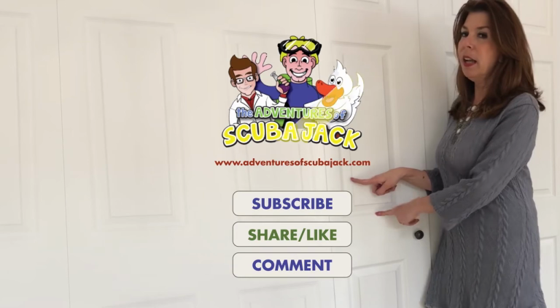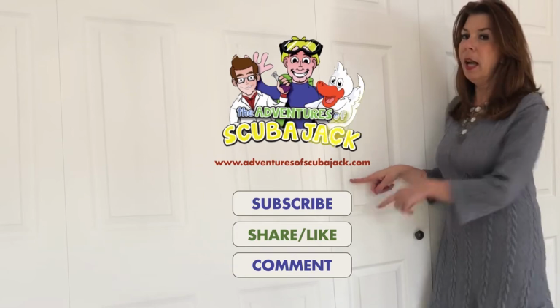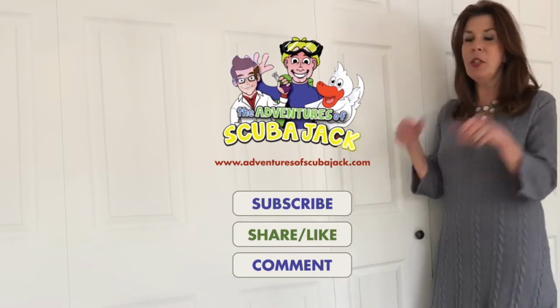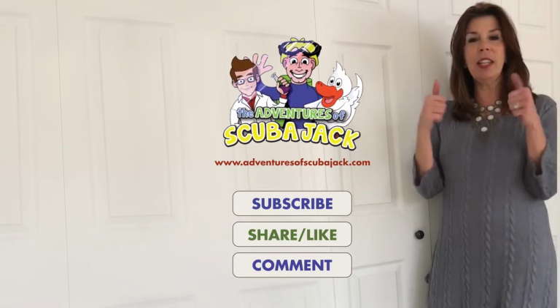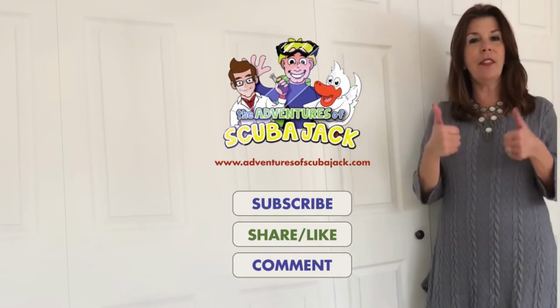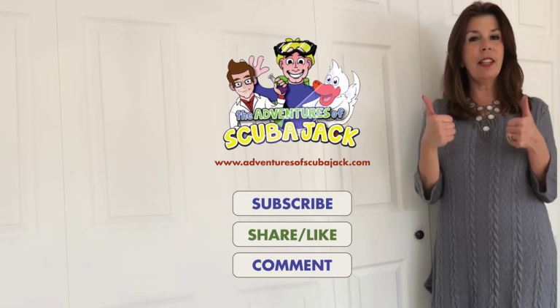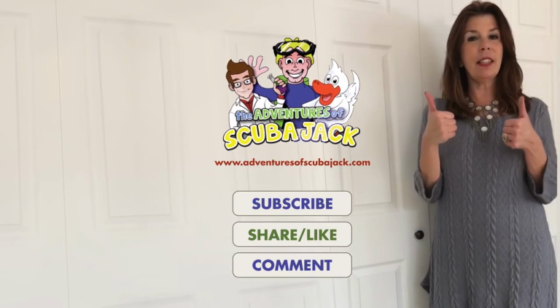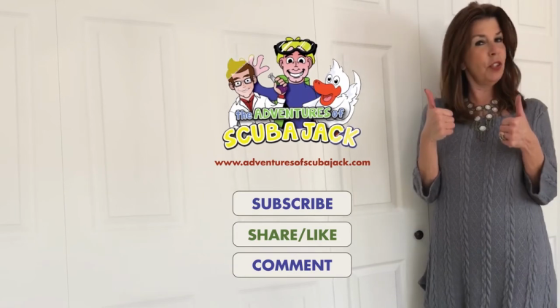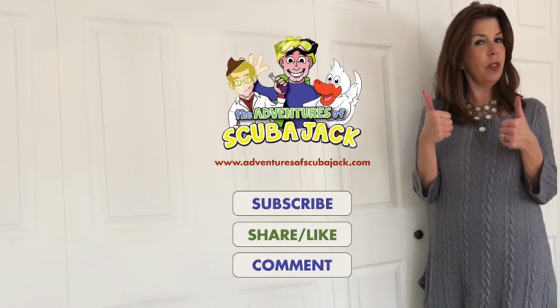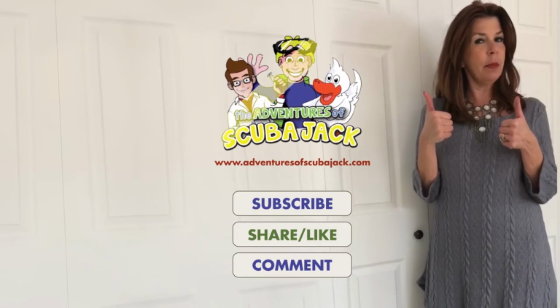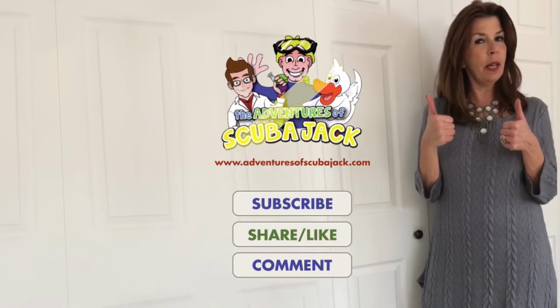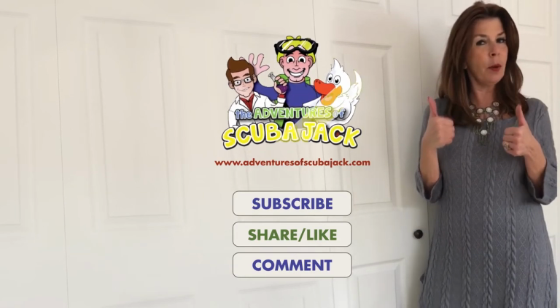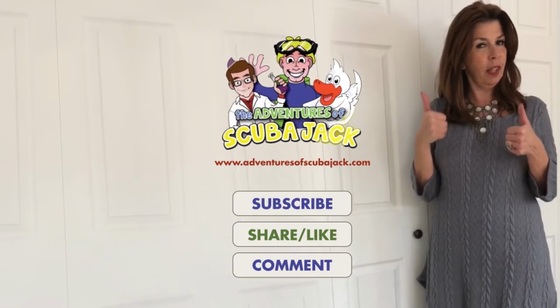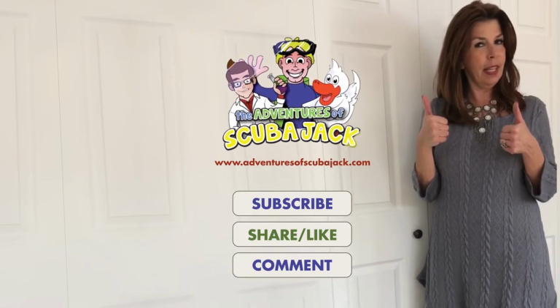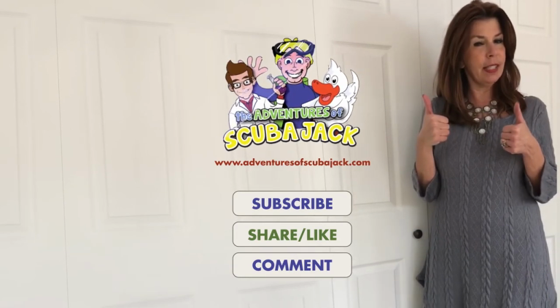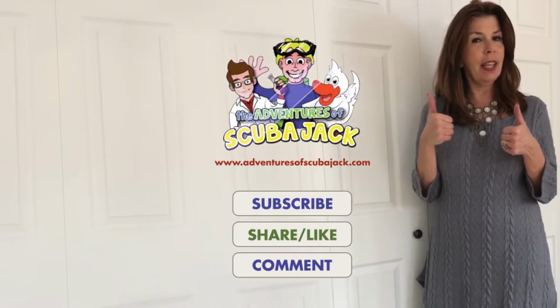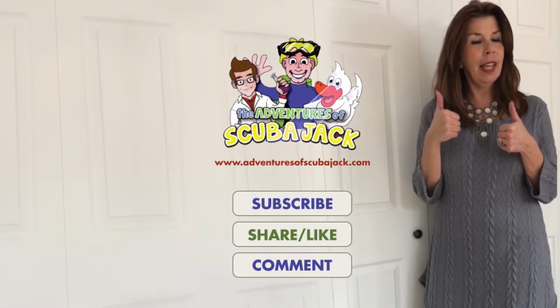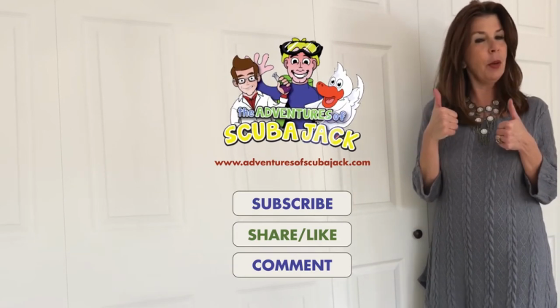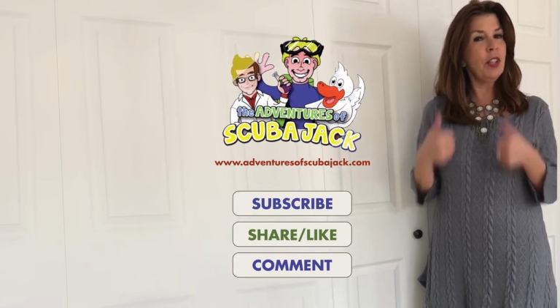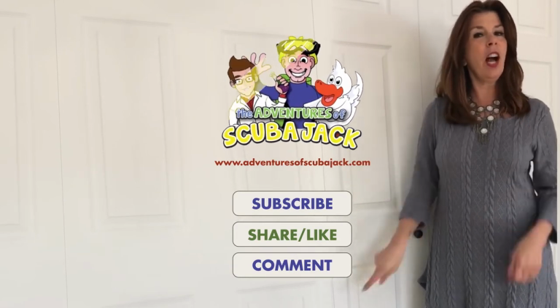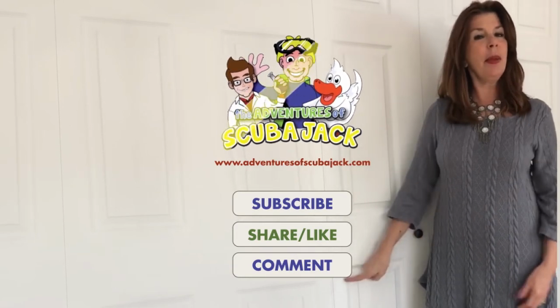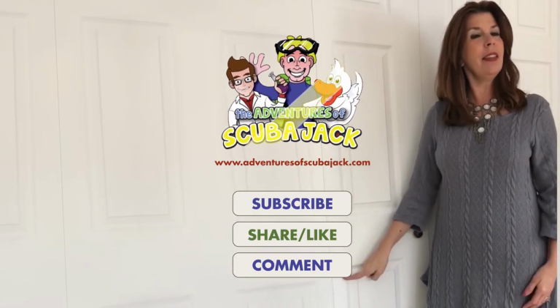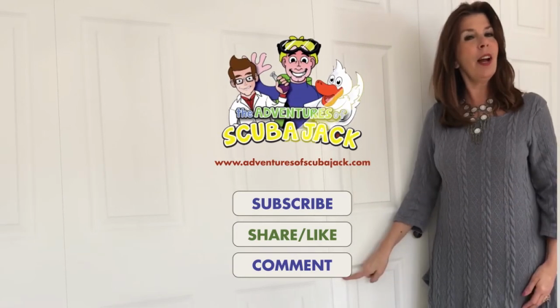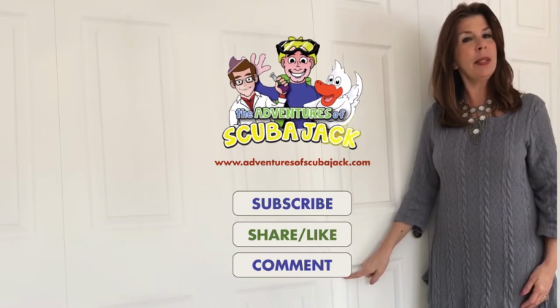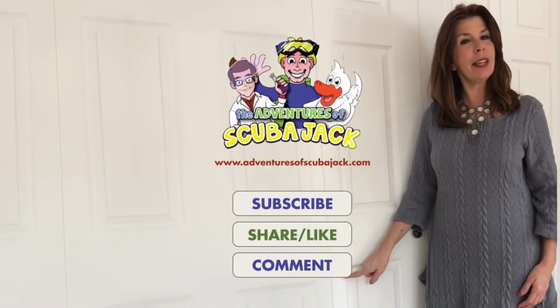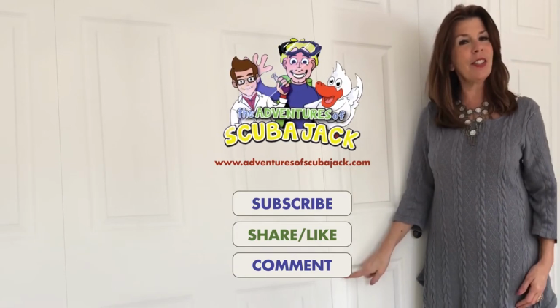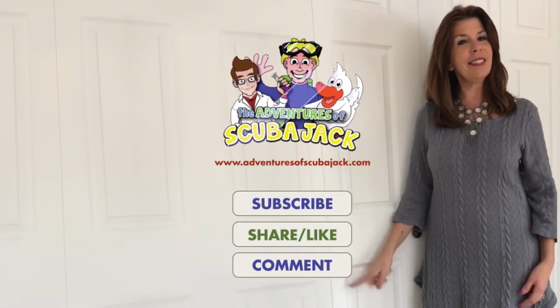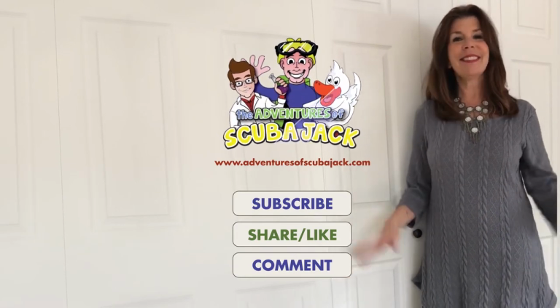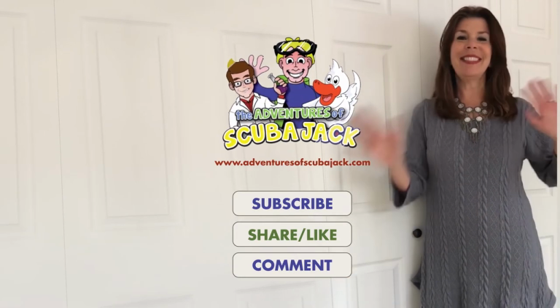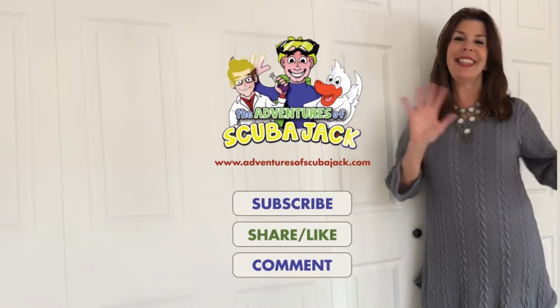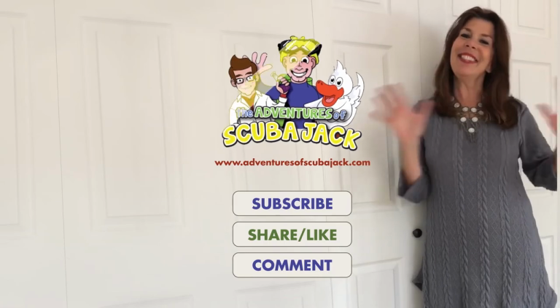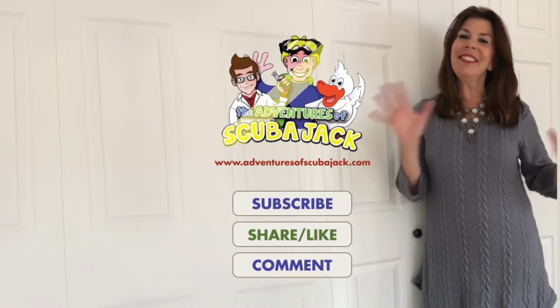I want you to give us two thumbs up or likes. And I want you to comment in the comment section. See you soon.